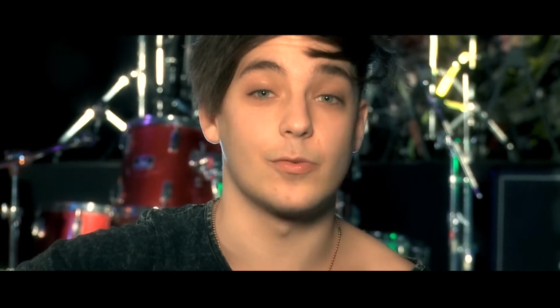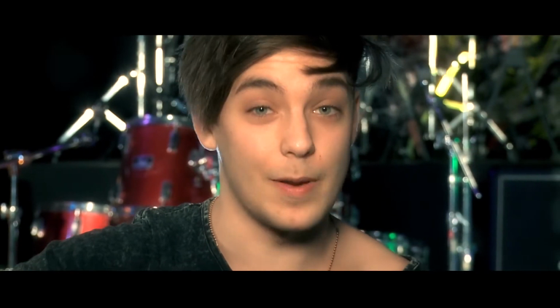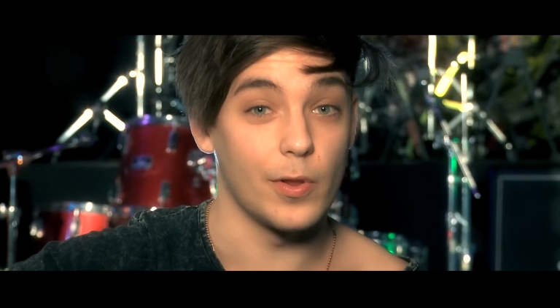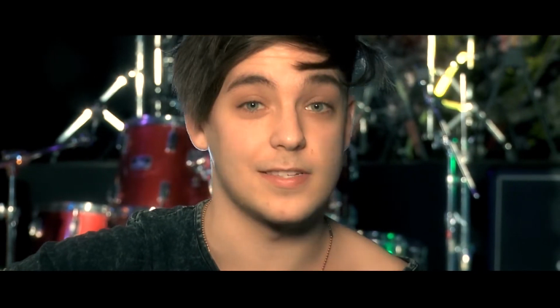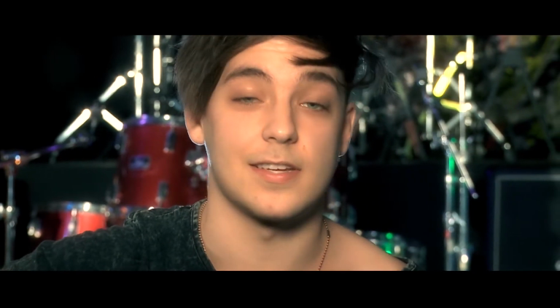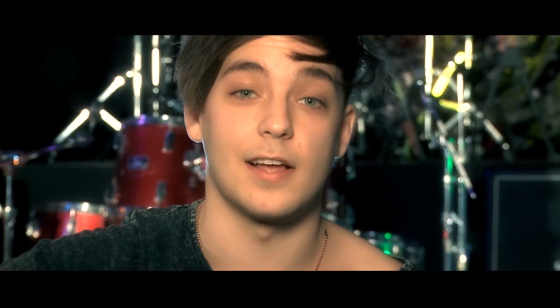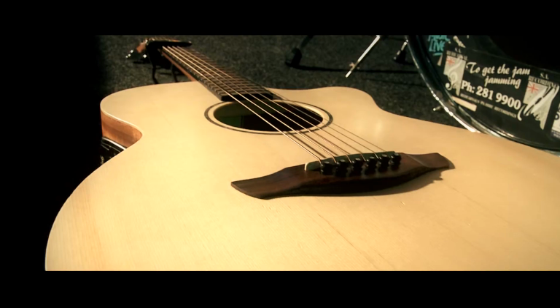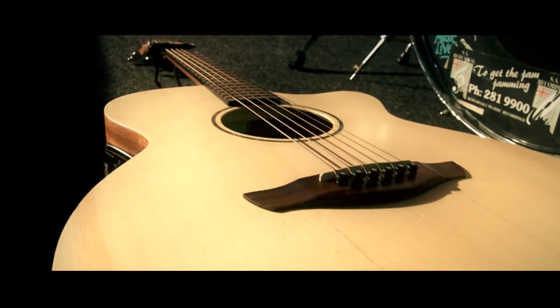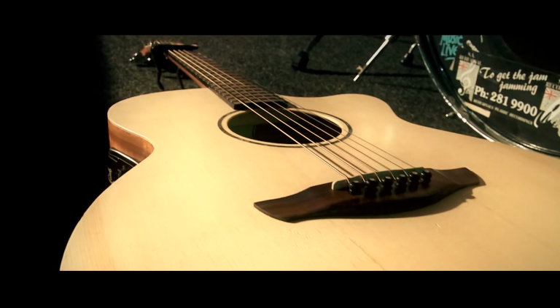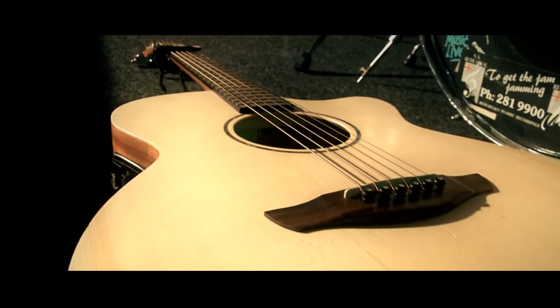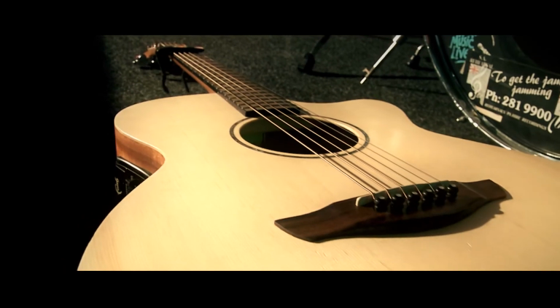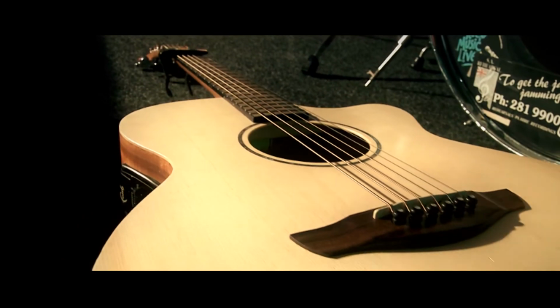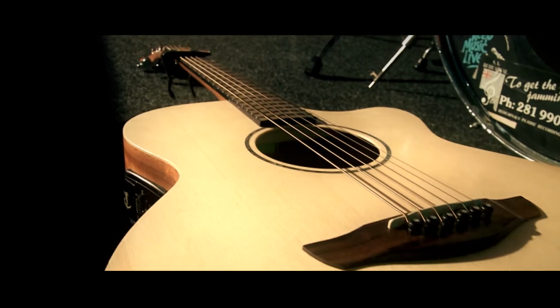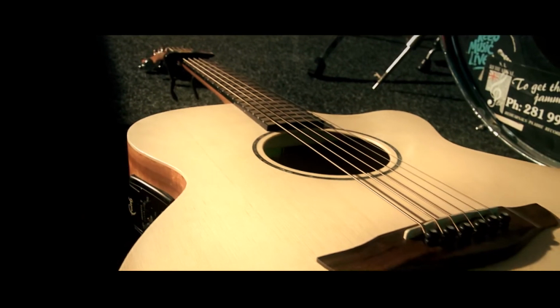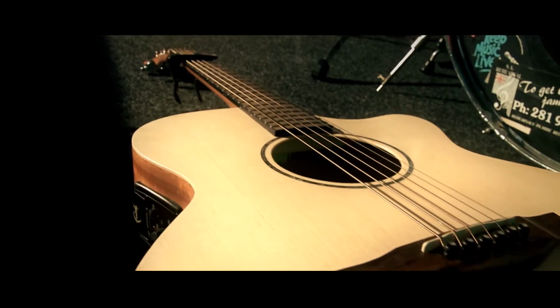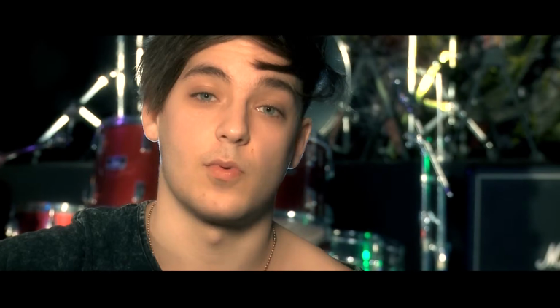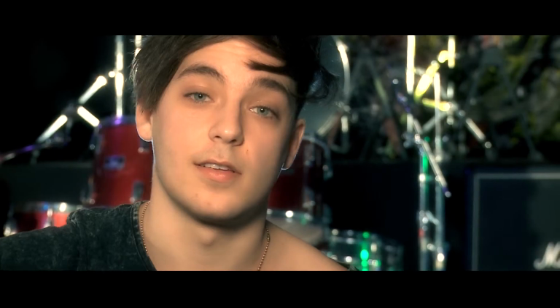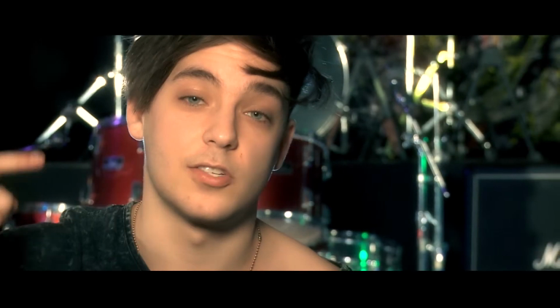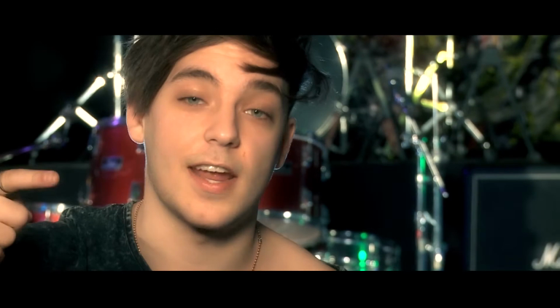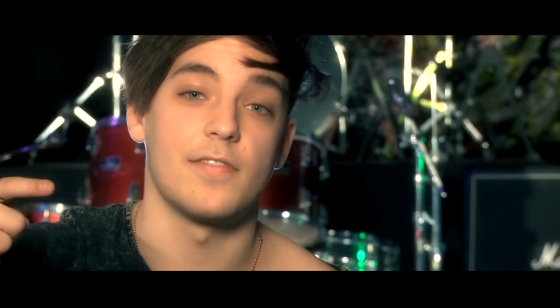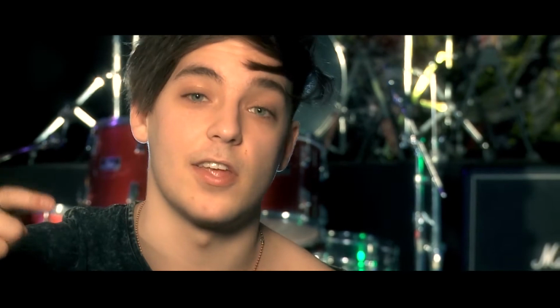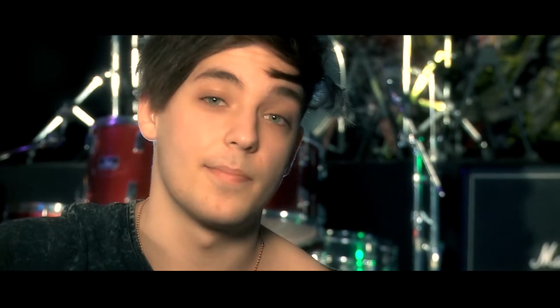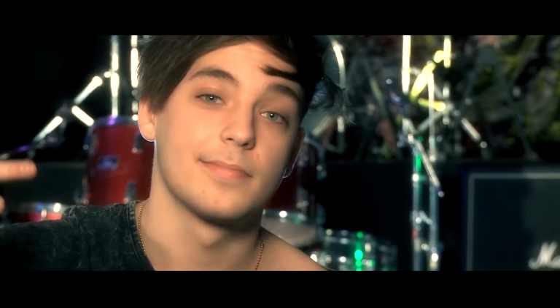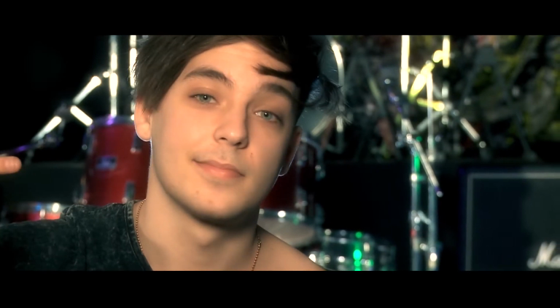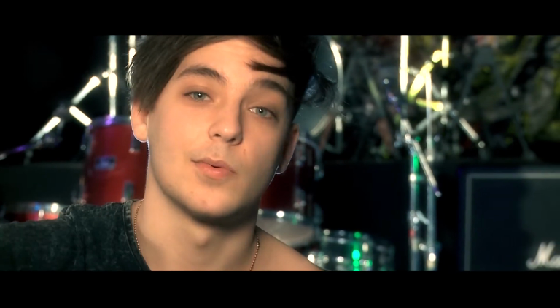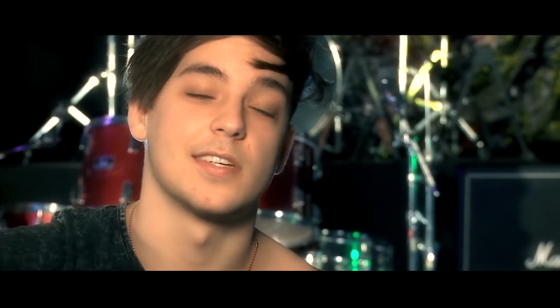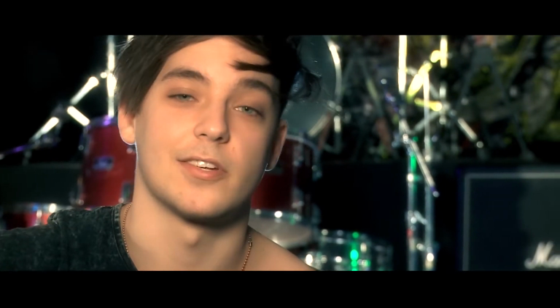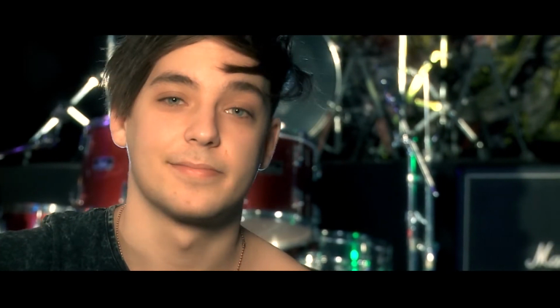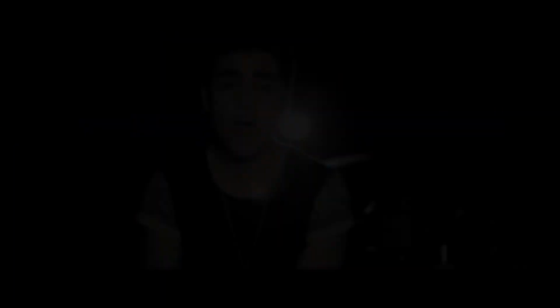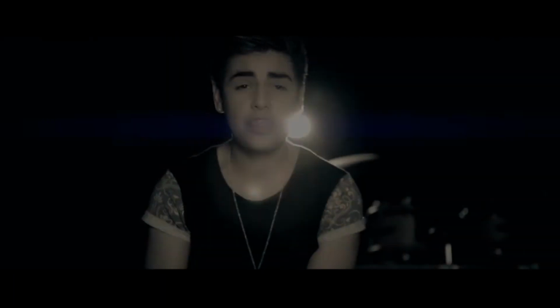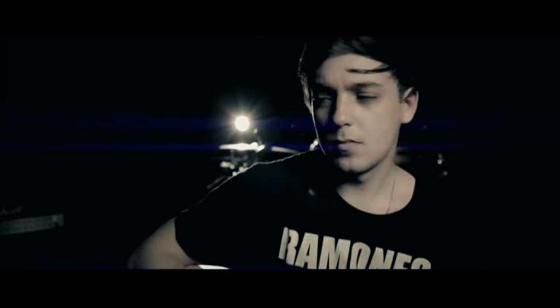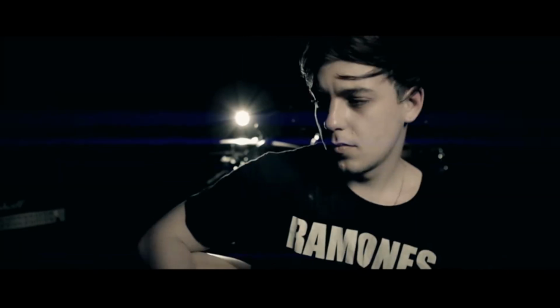I'm going to show you a few clips of us playing the guitars, but the main thing is we bought these guitars — they're awesome guitars with awesome reasons why. So check out the video.